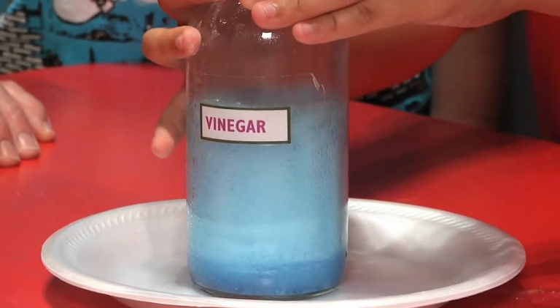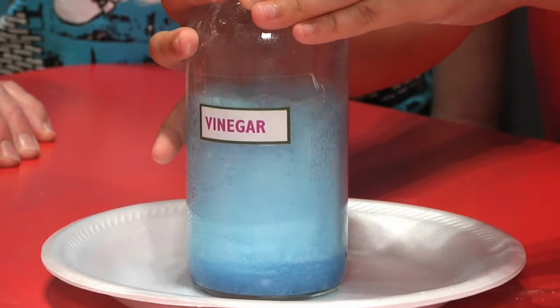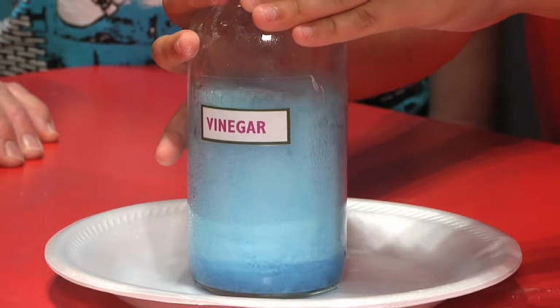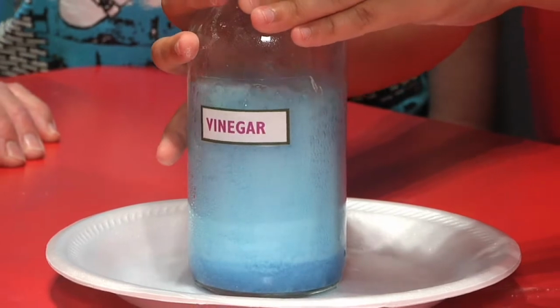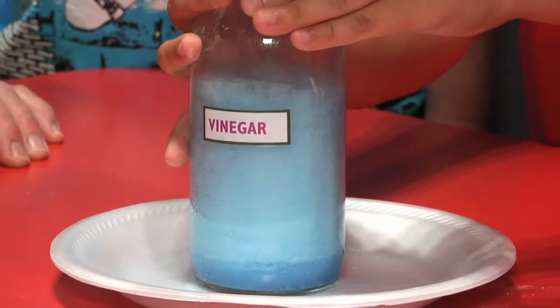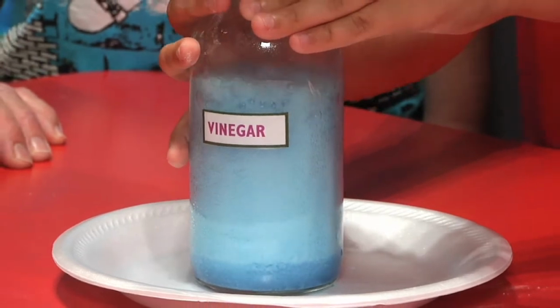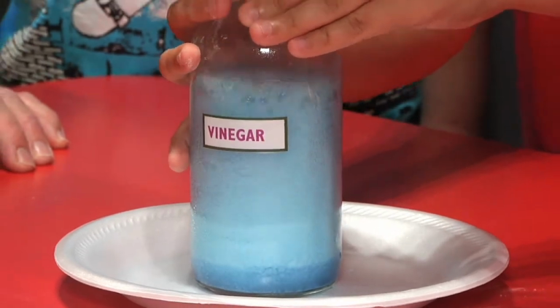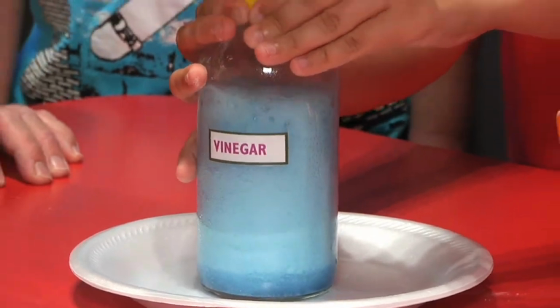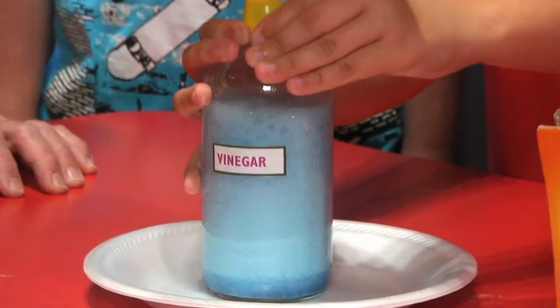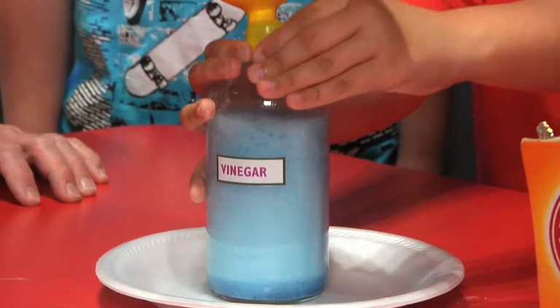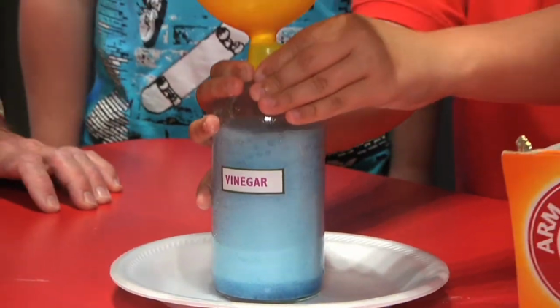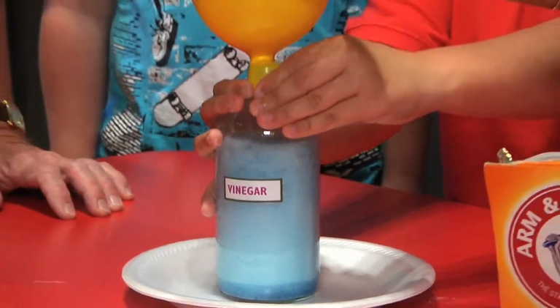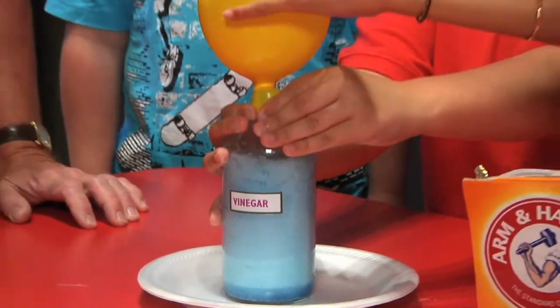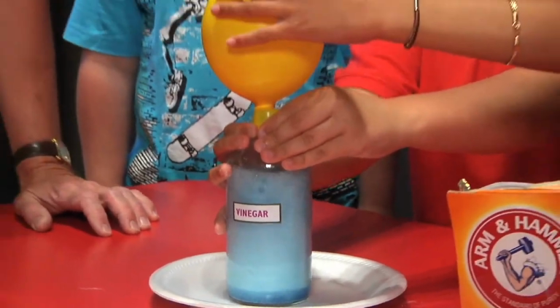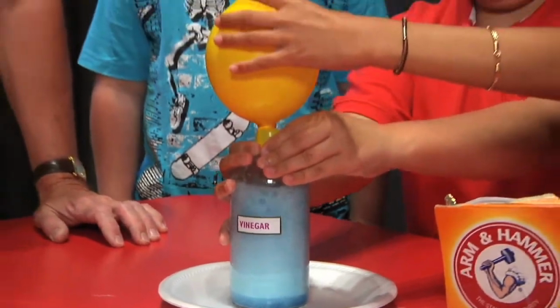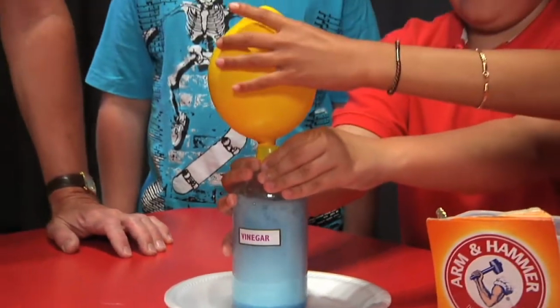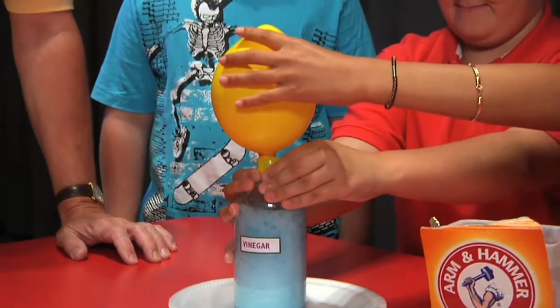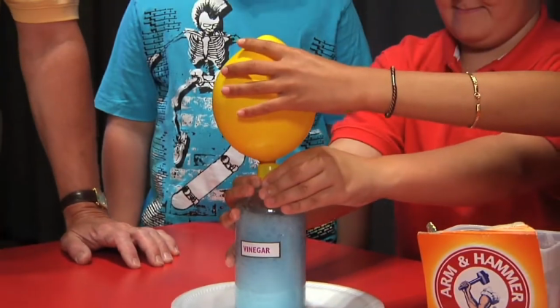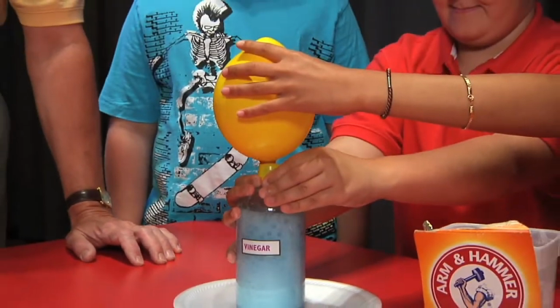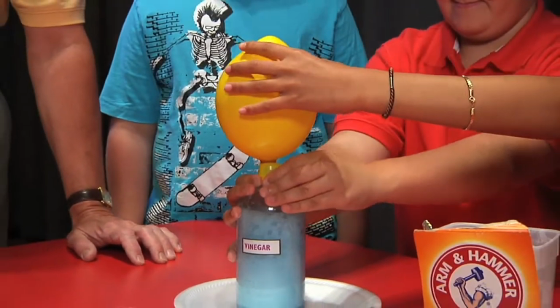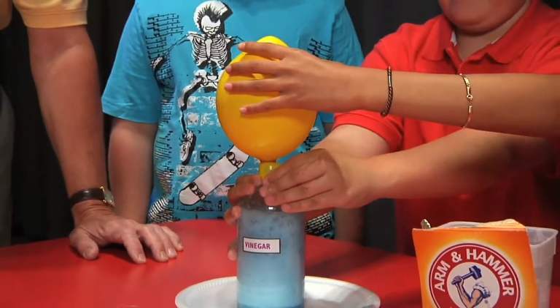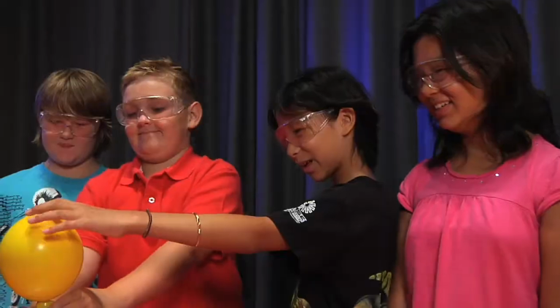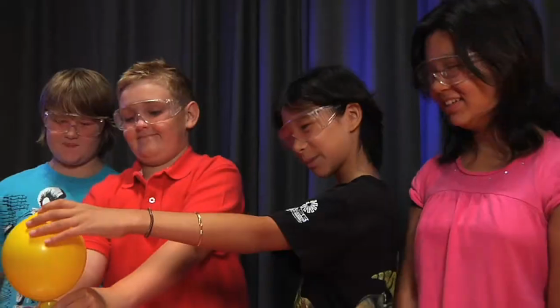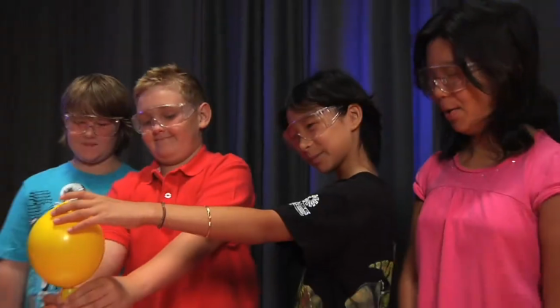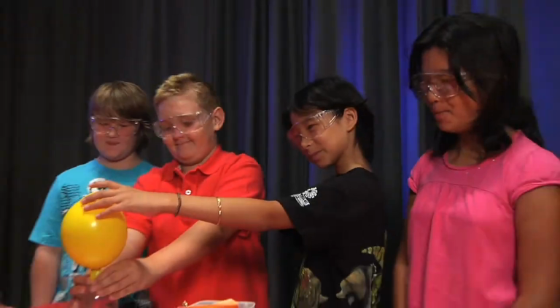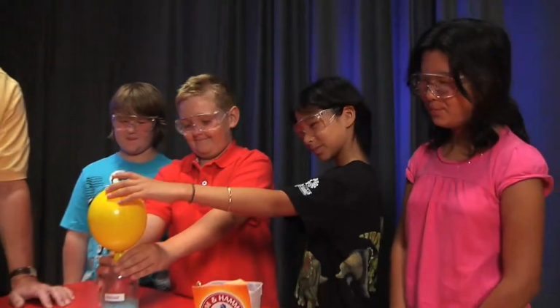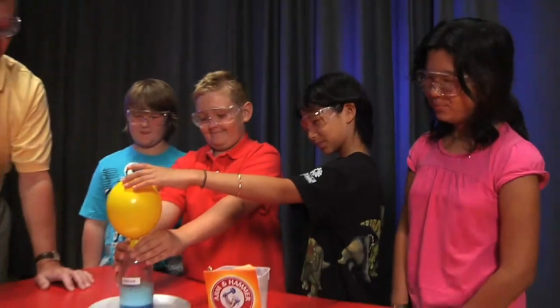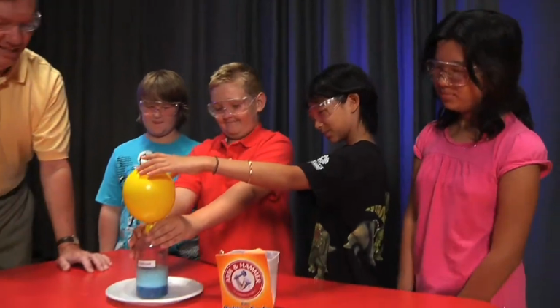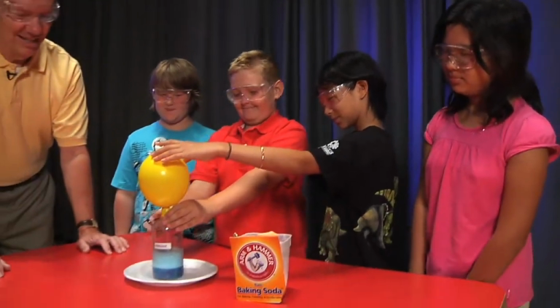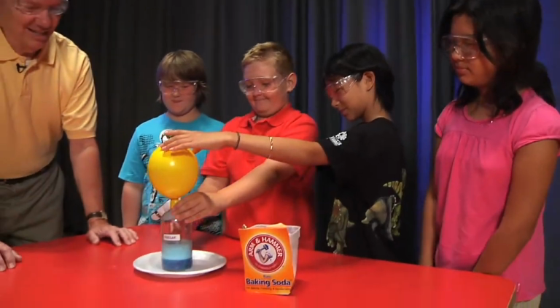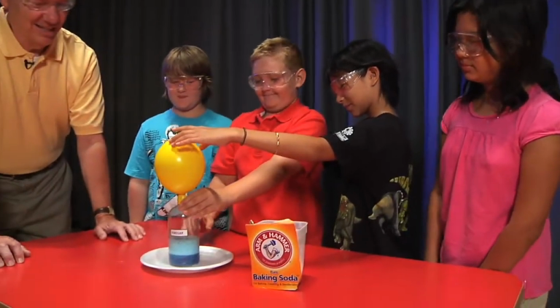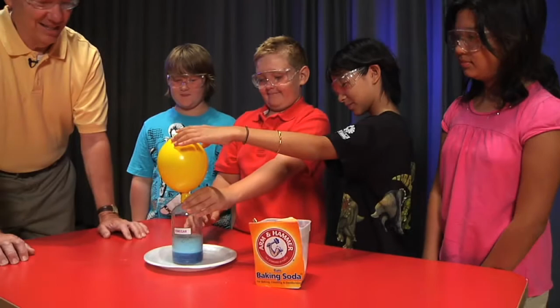Carbon dioxide, the gas we breathe out, is formed, which blows up the balloon — and we didn't even have to blow hard.